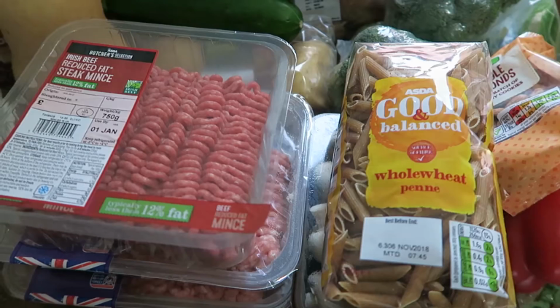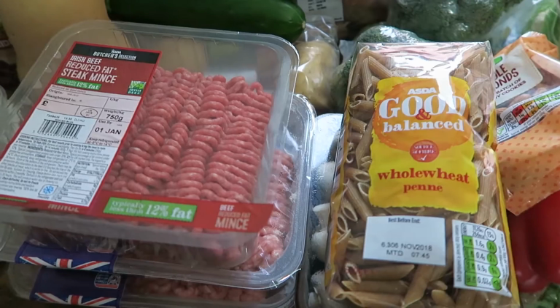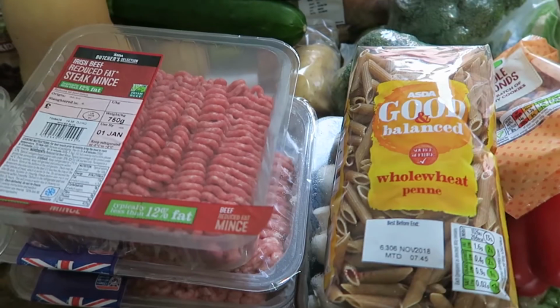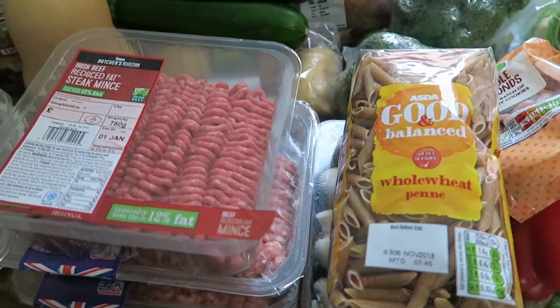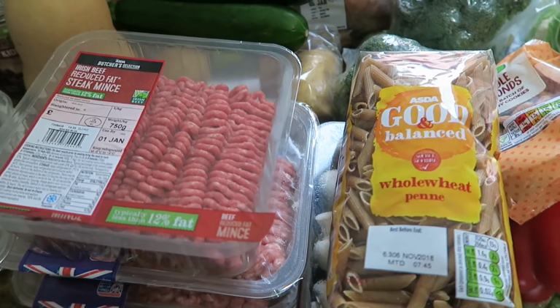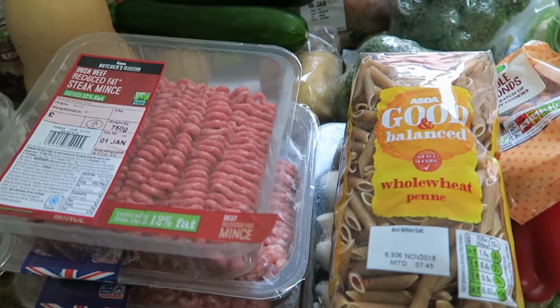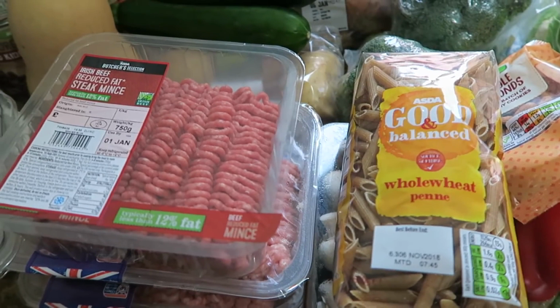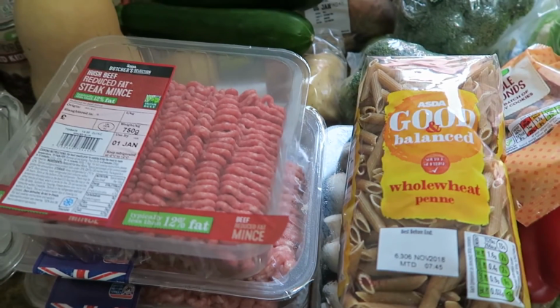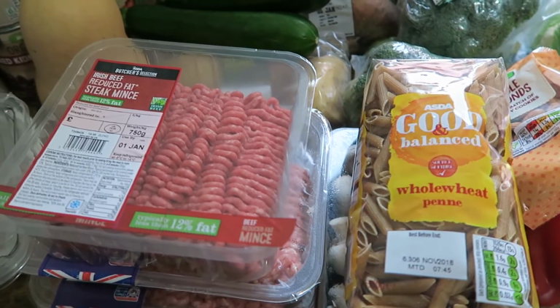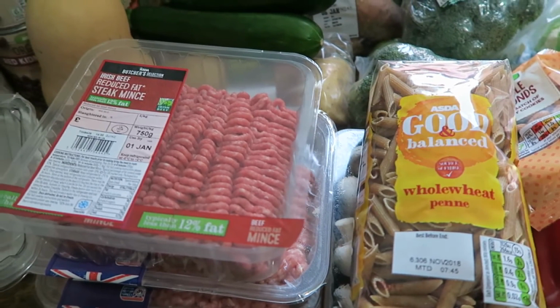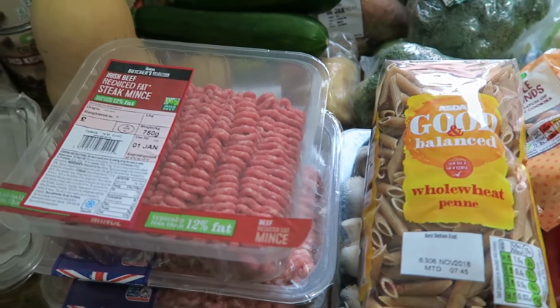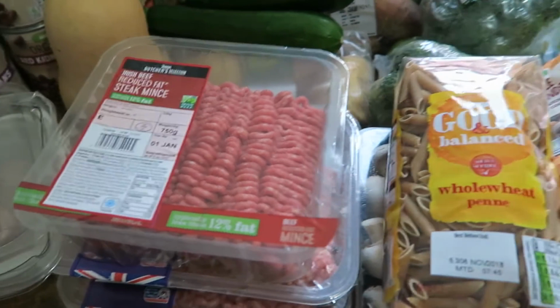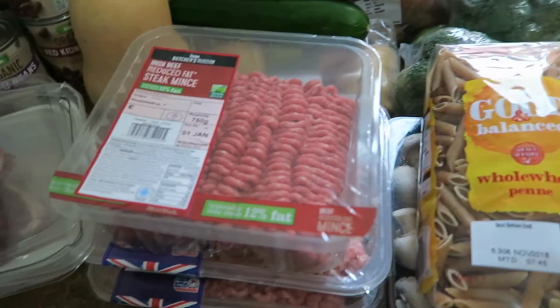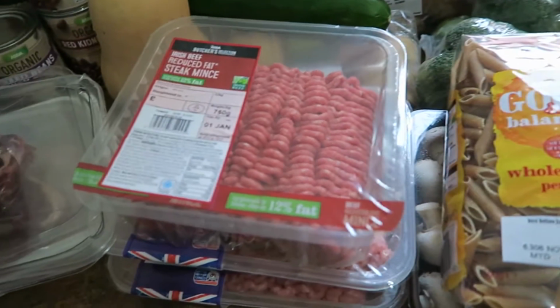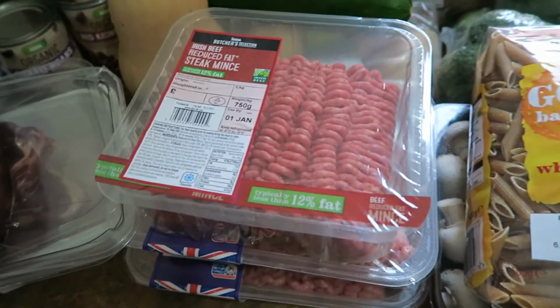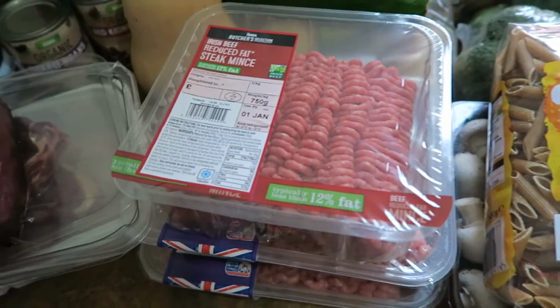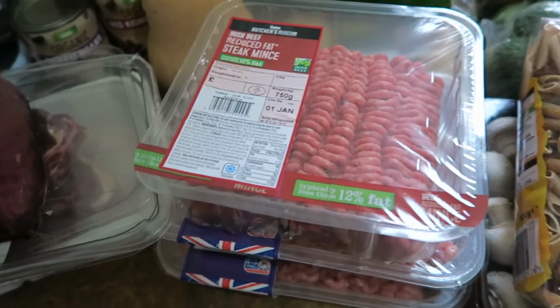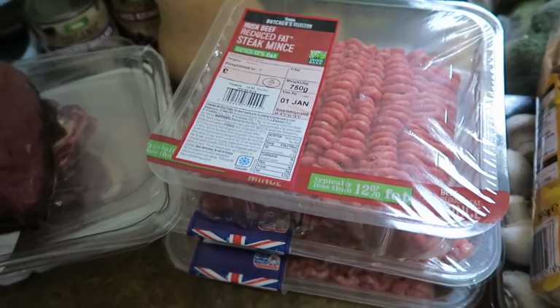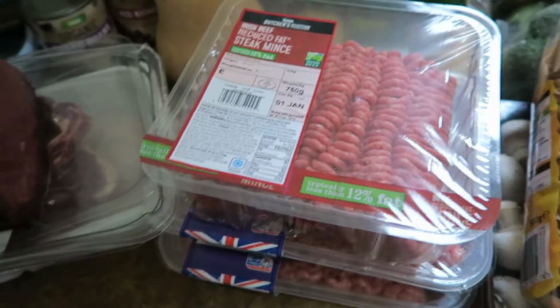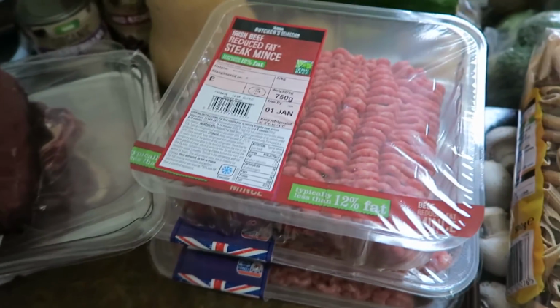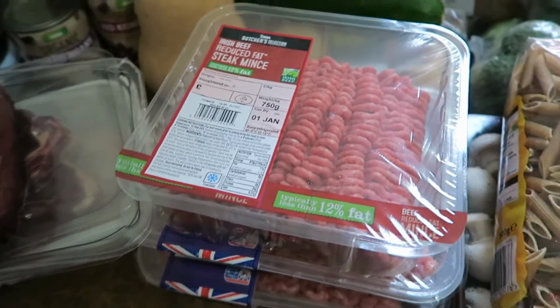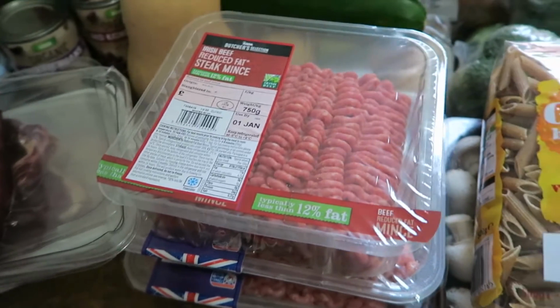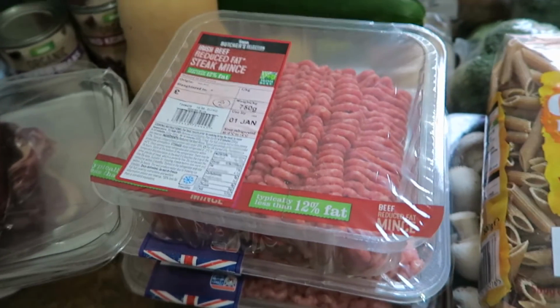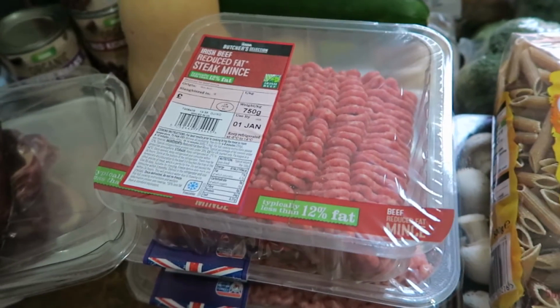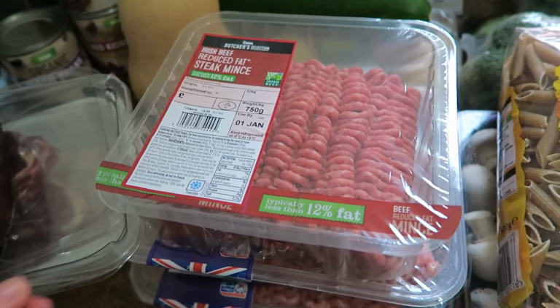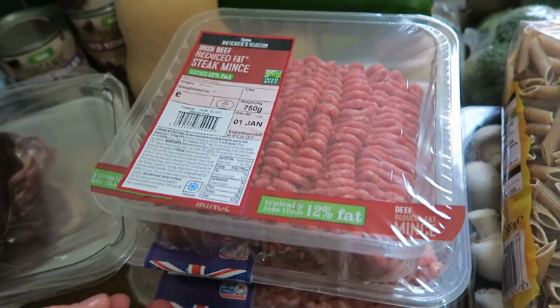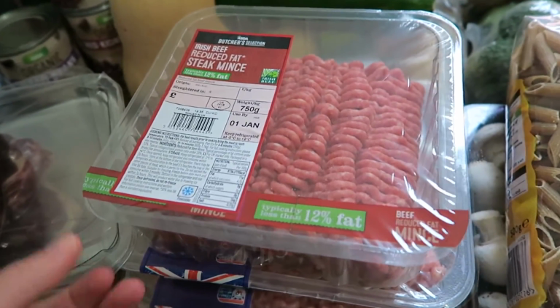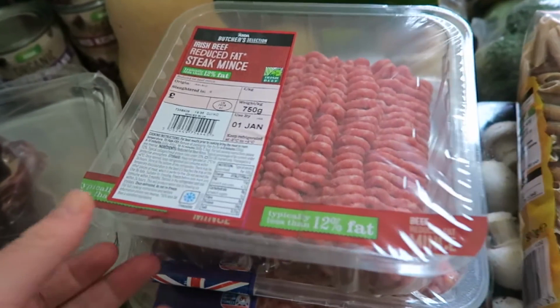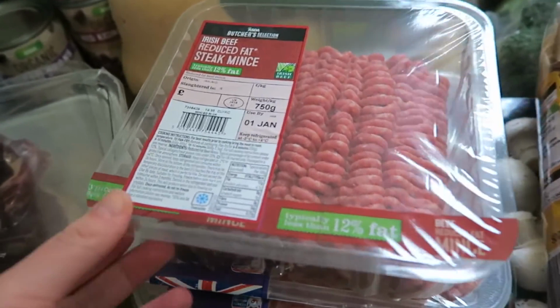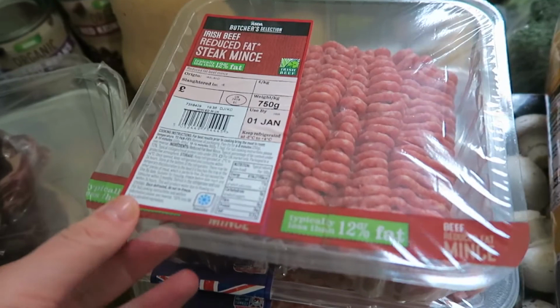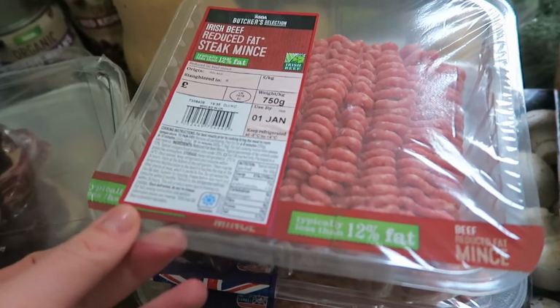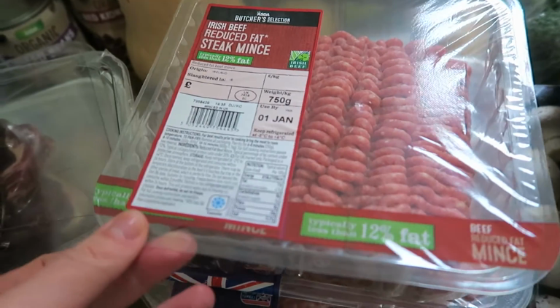Hi guys, this is my Asda shop for this week. I'll start off with the meats because I got quite a few of them.